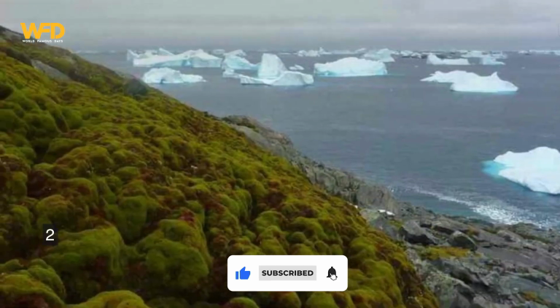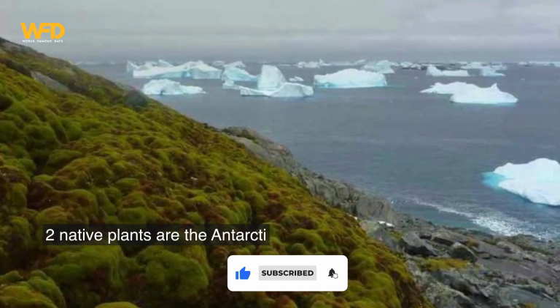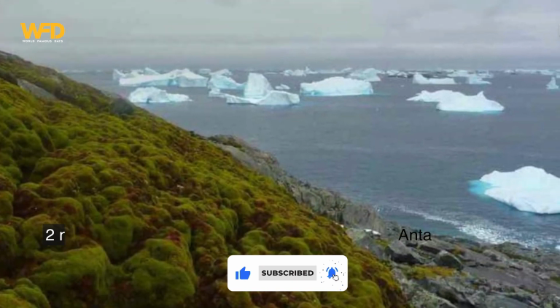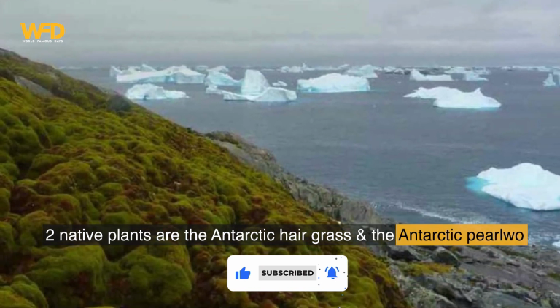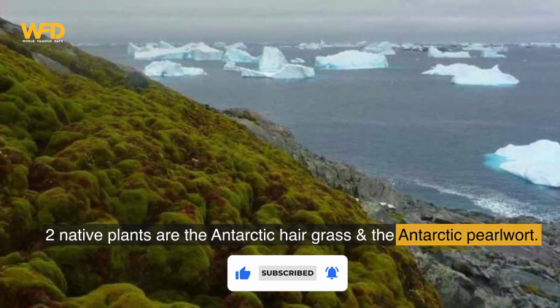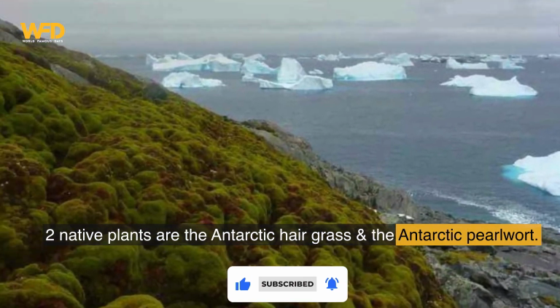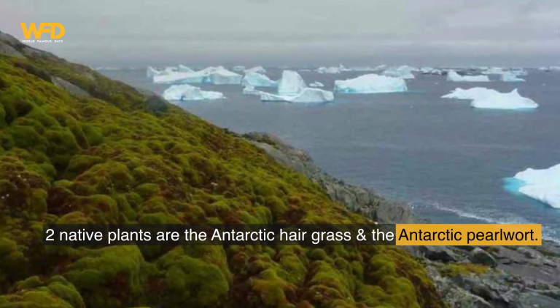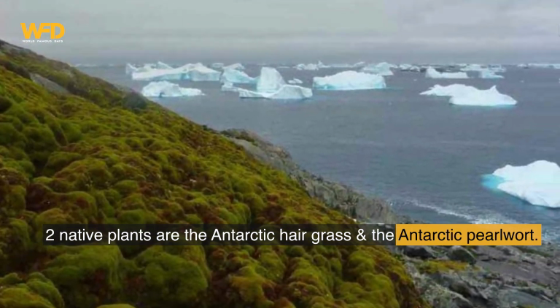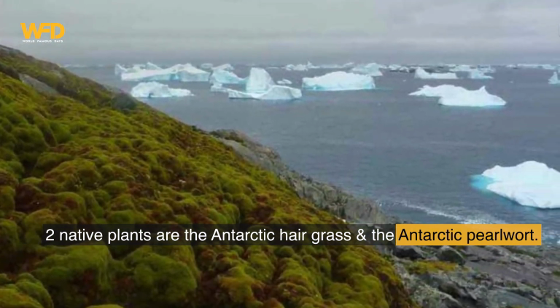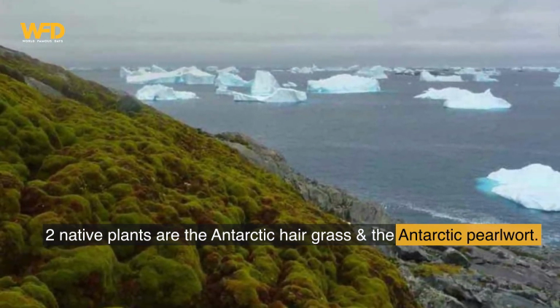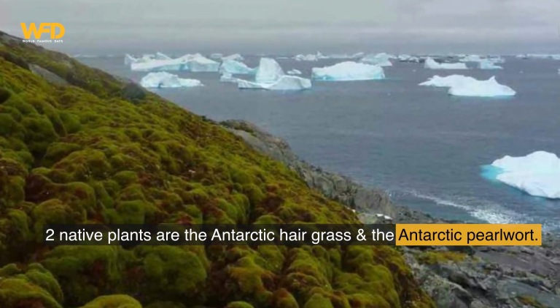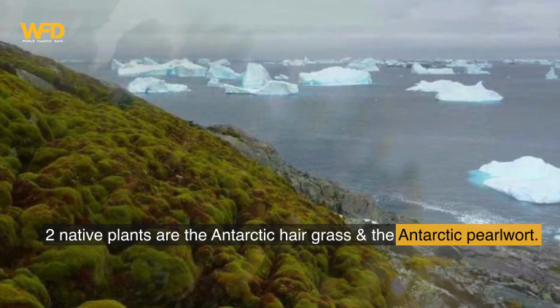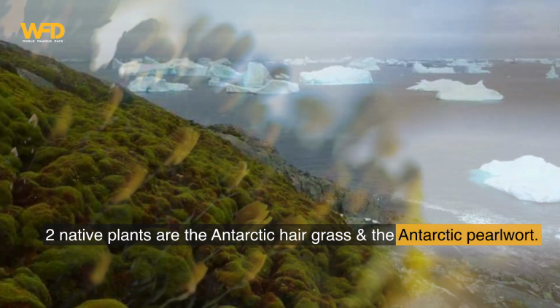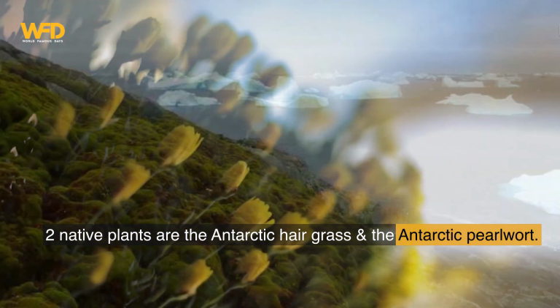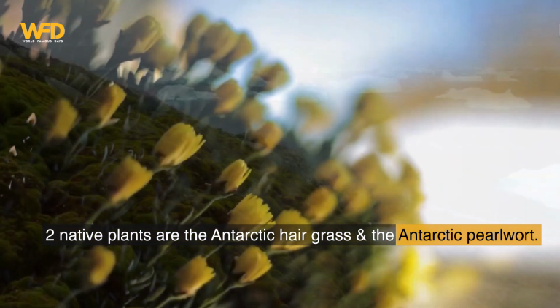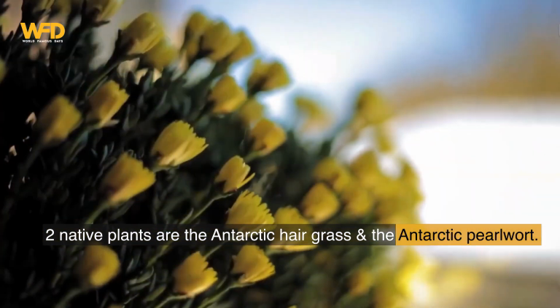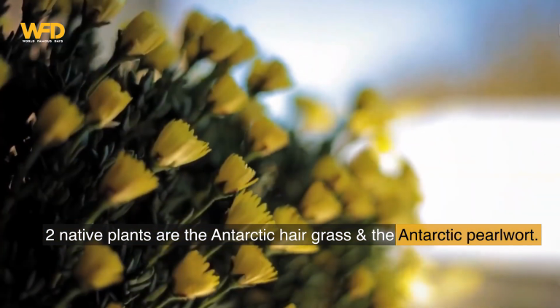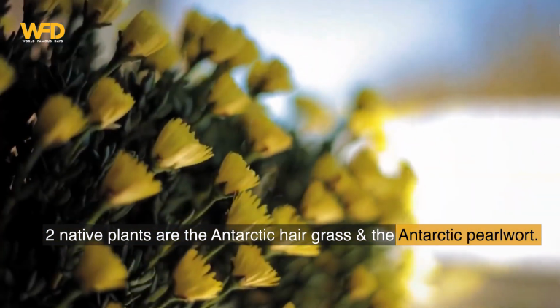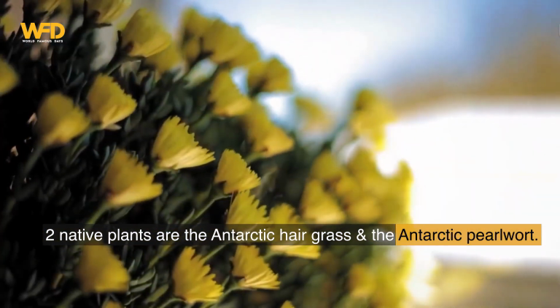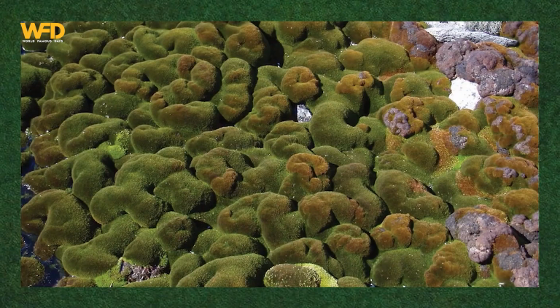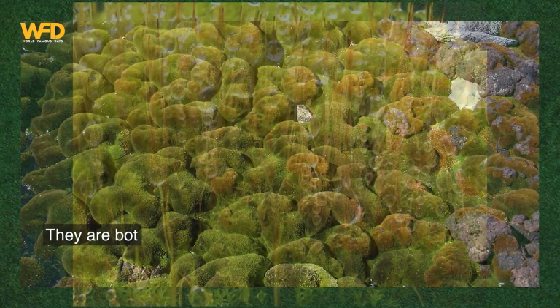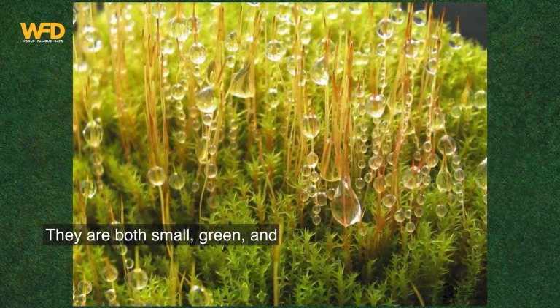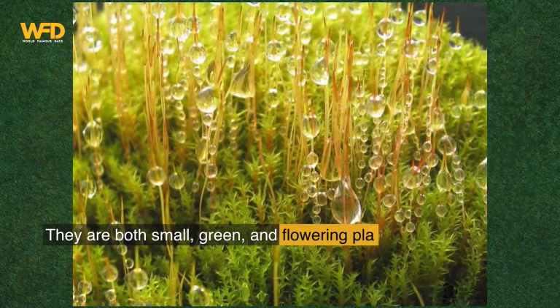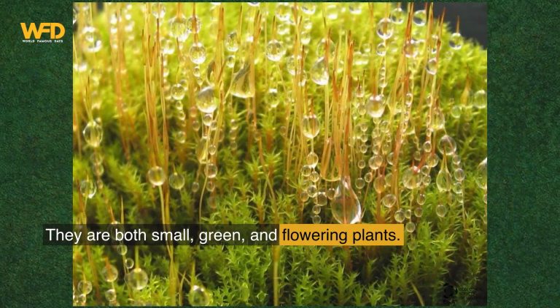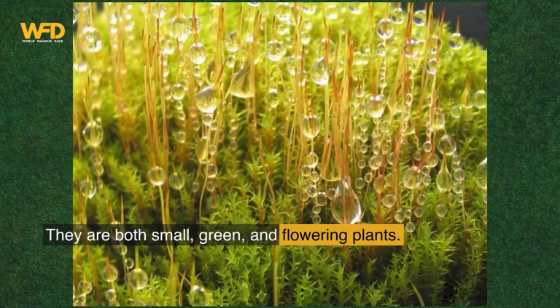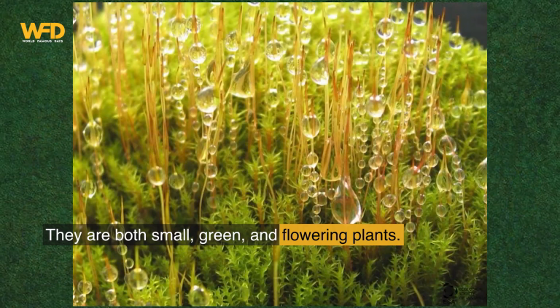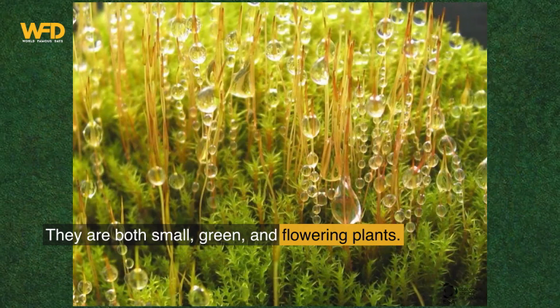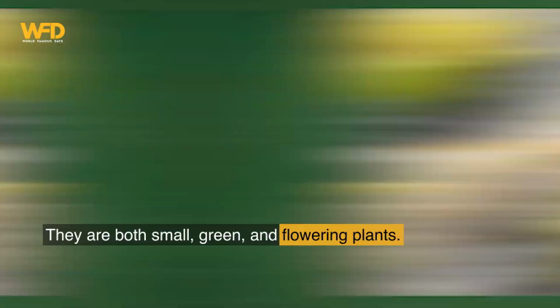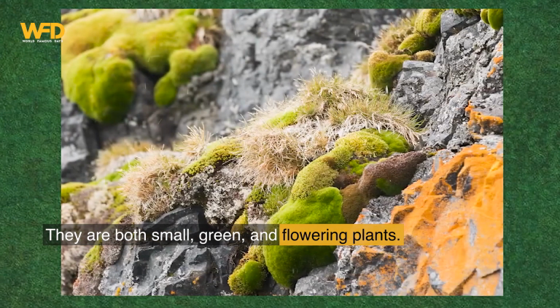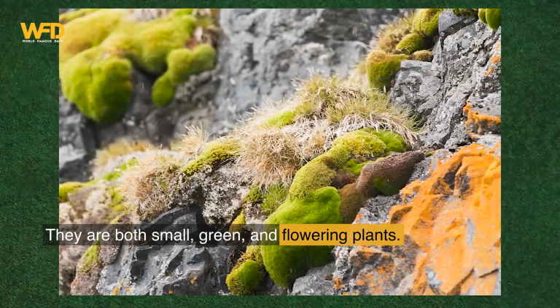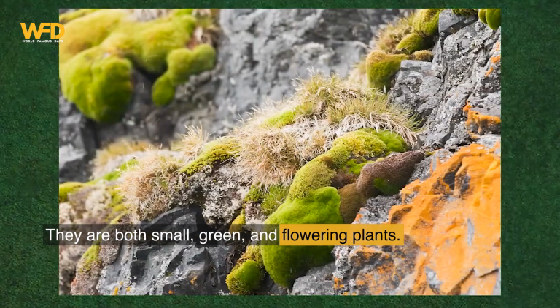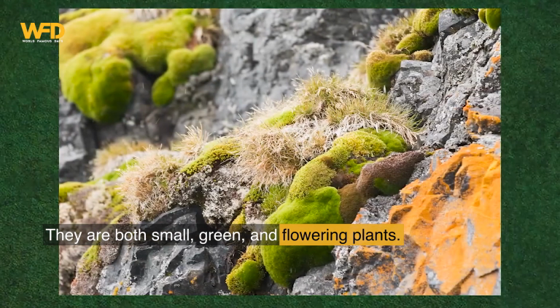The two native plants are the Antarctic hairgrass and the Antarctic pearlwort. They are both small, green, and flowering plants.